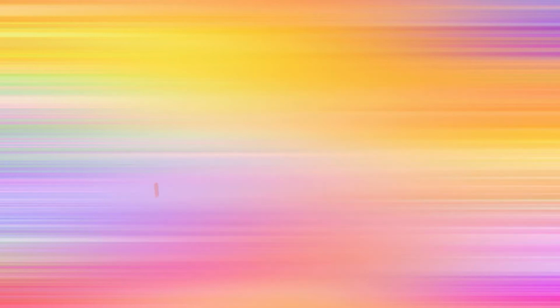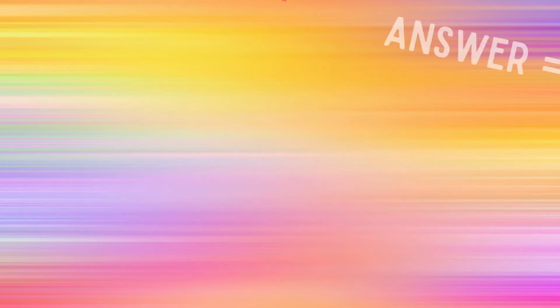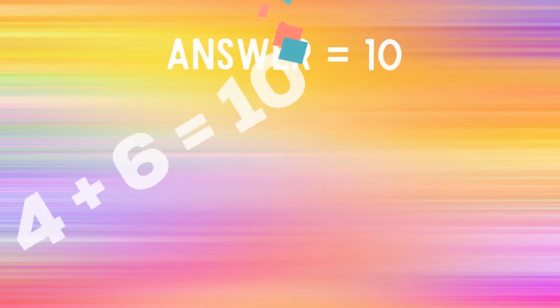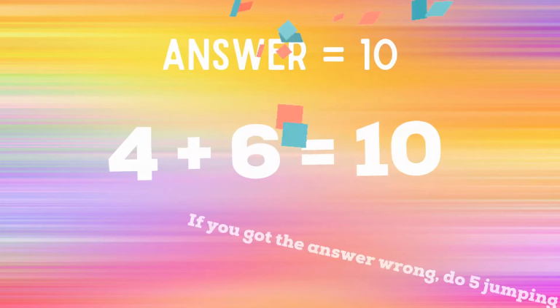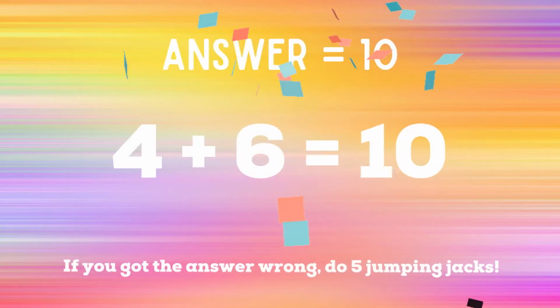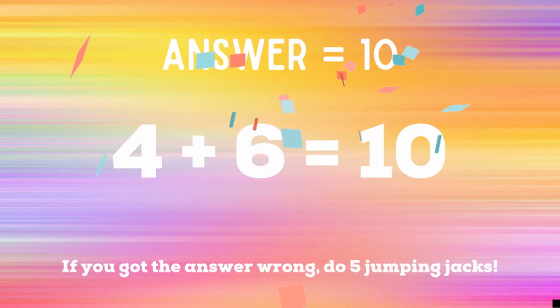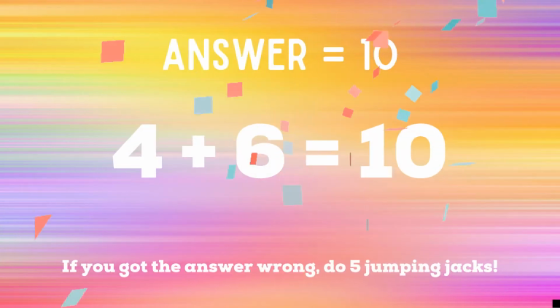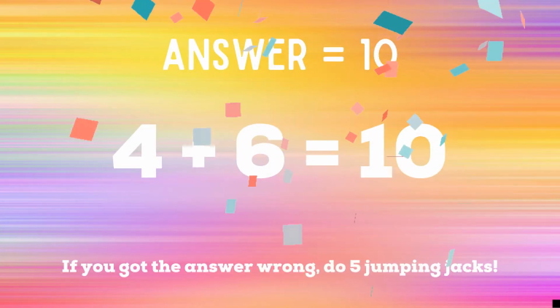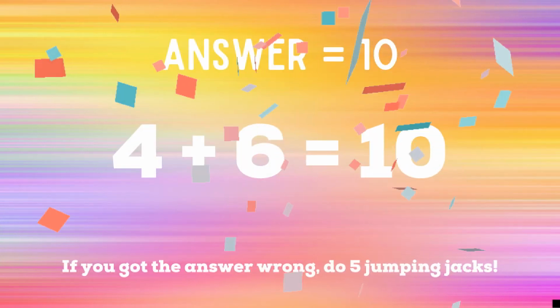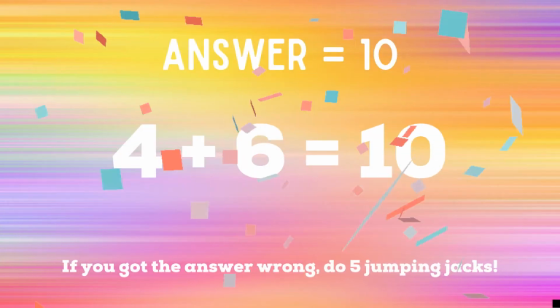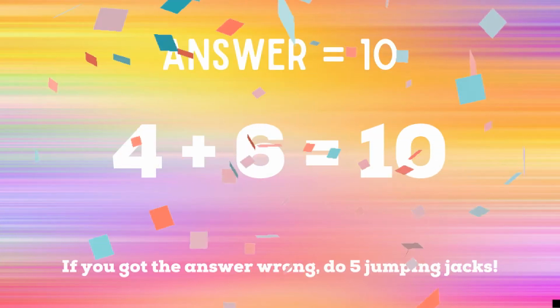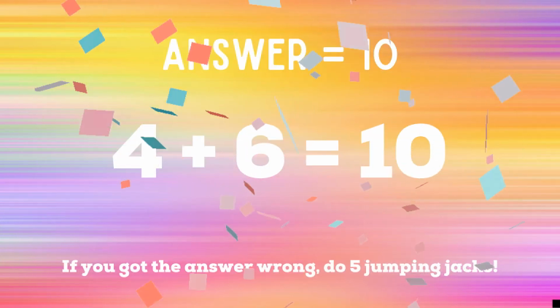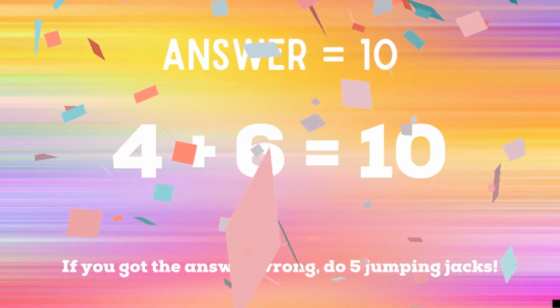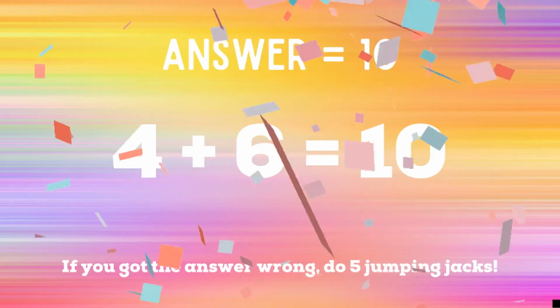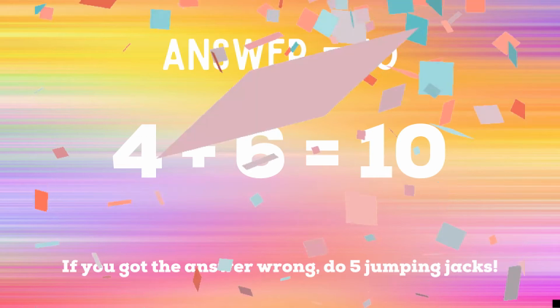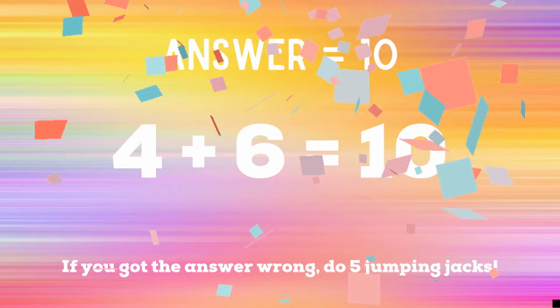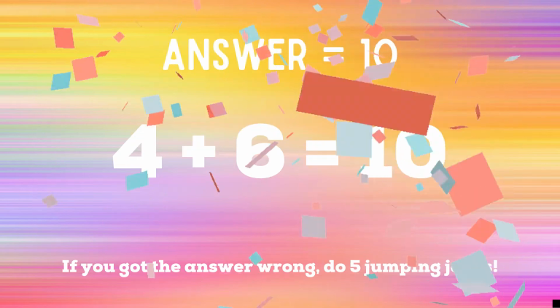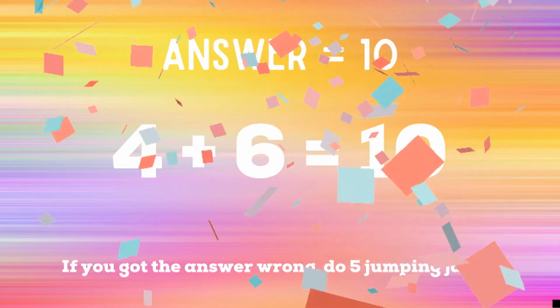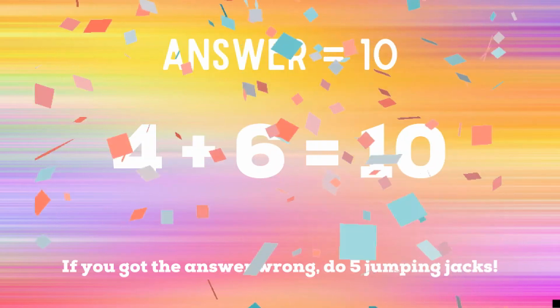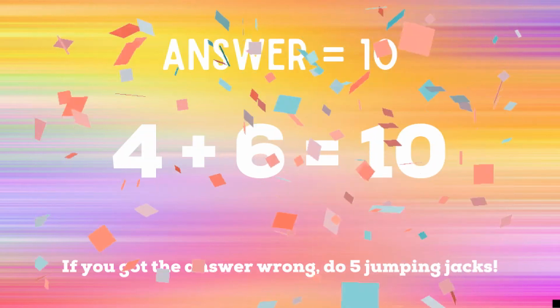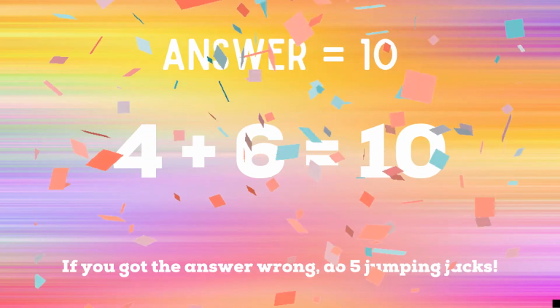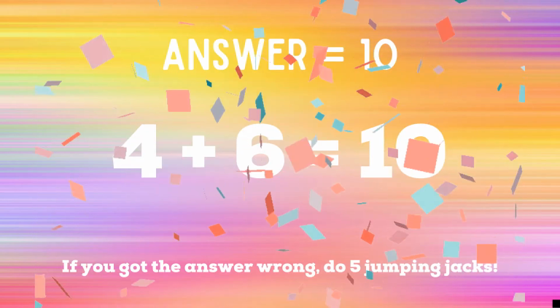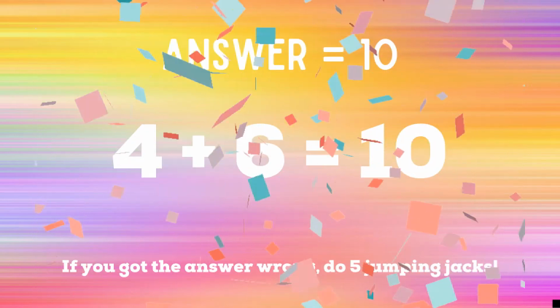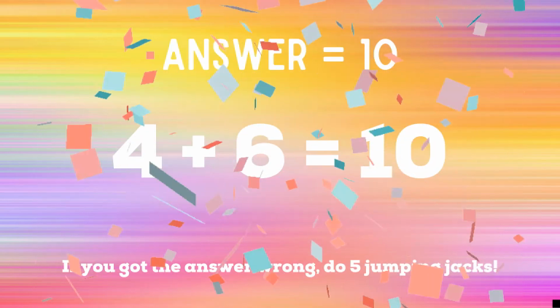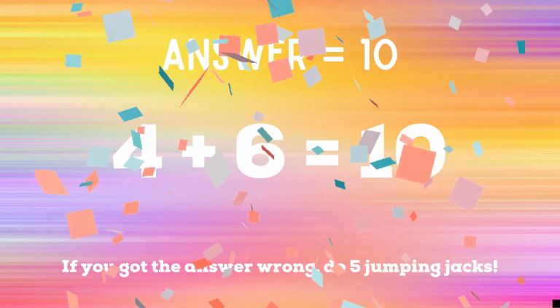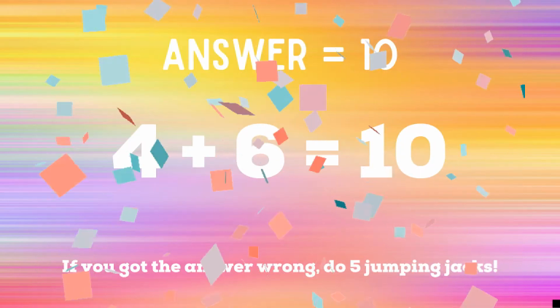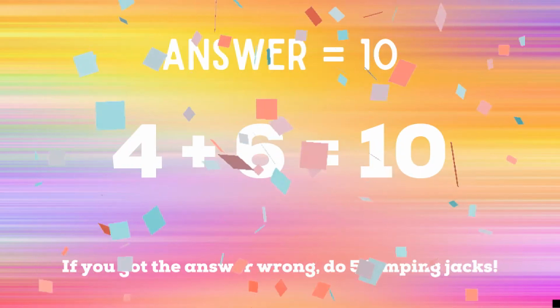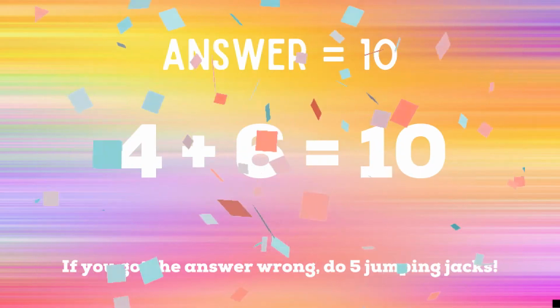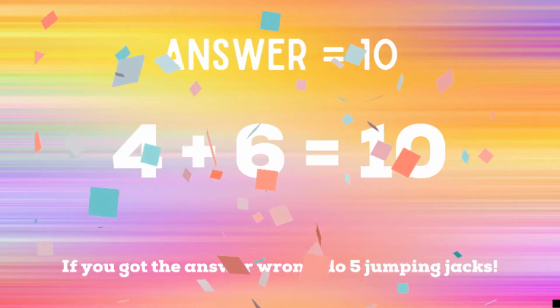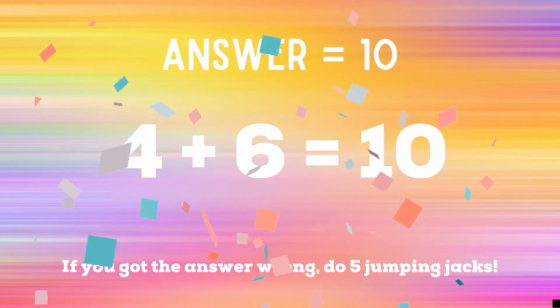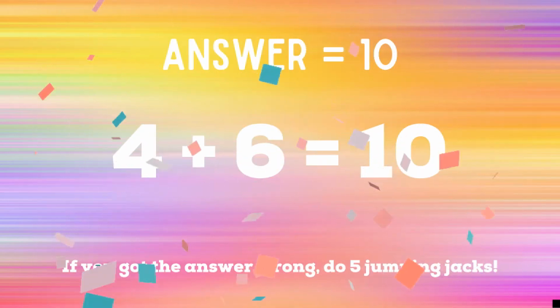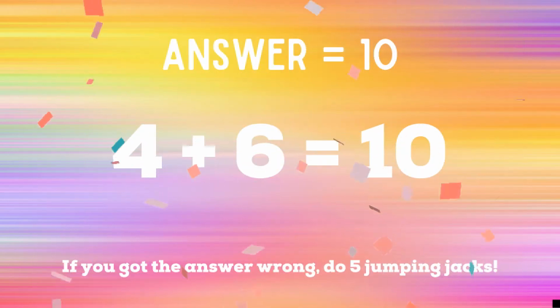The correct answer was 10. If you got the right answer, great job. If not, you have 5 jumping jacks to do. Ready? Go!